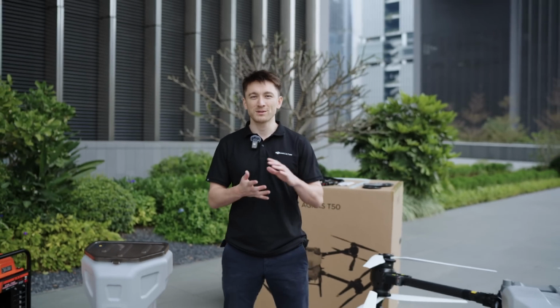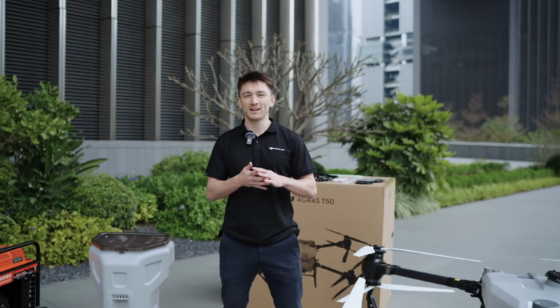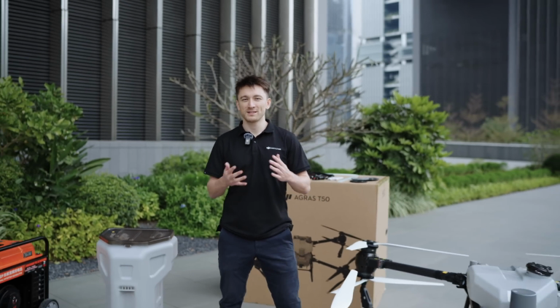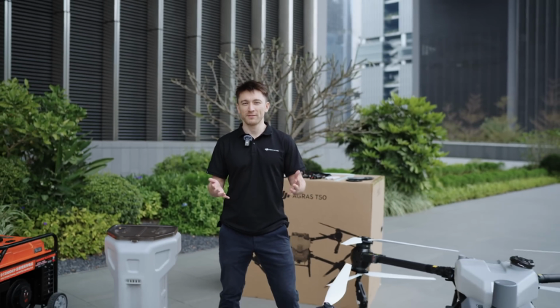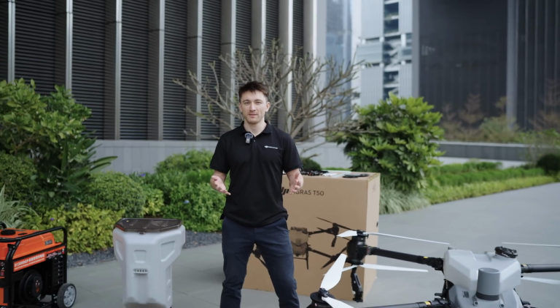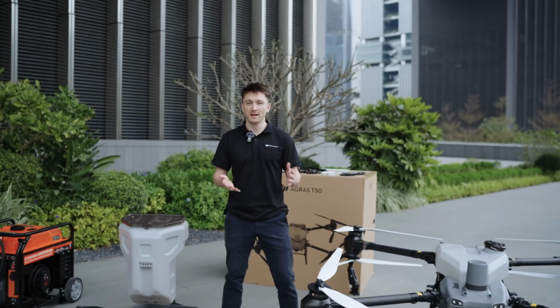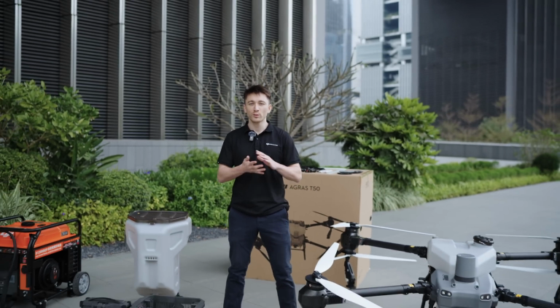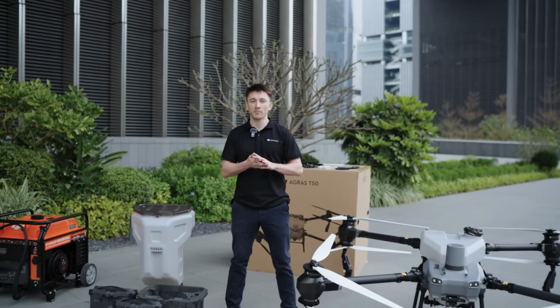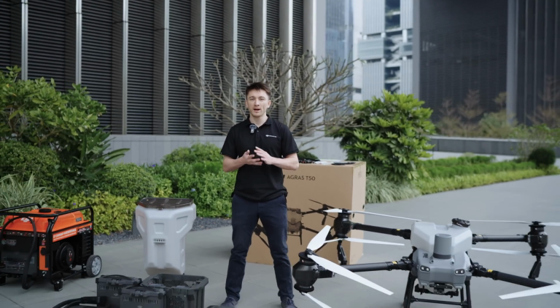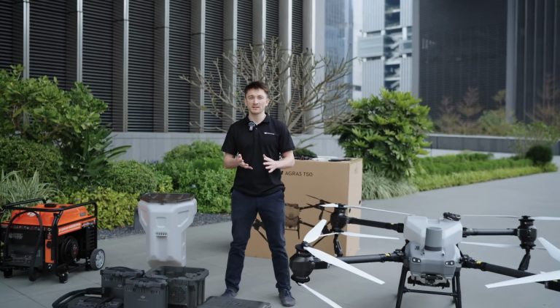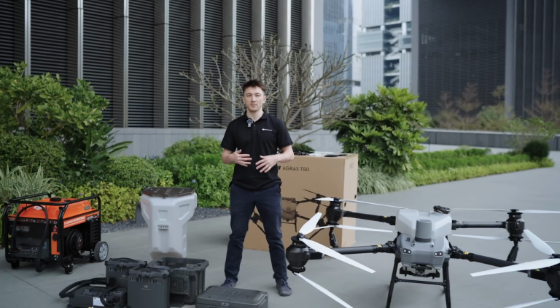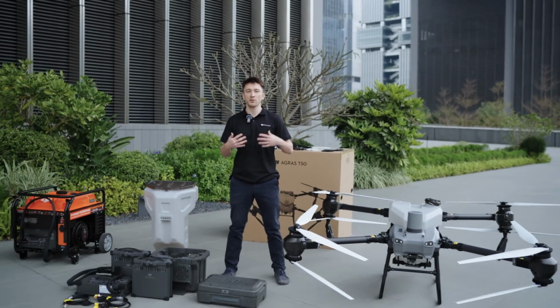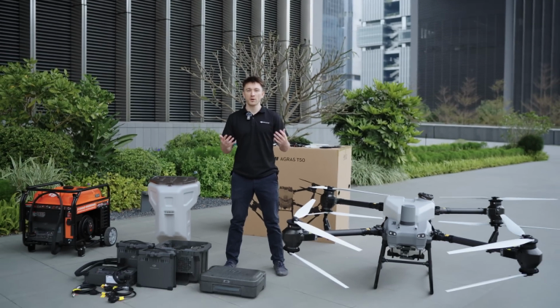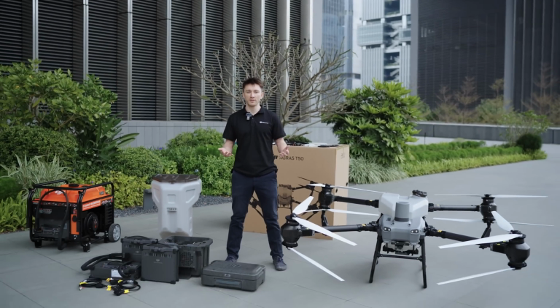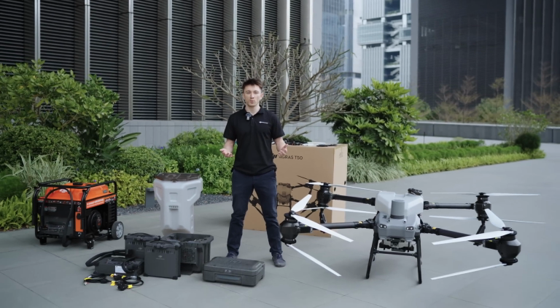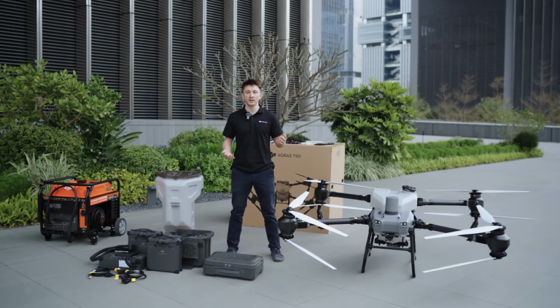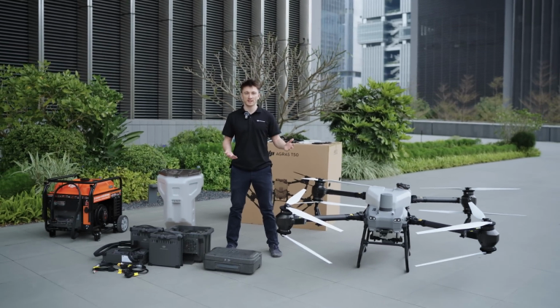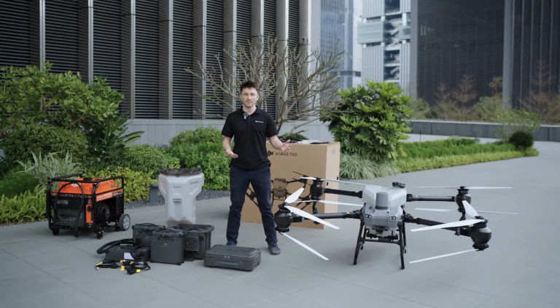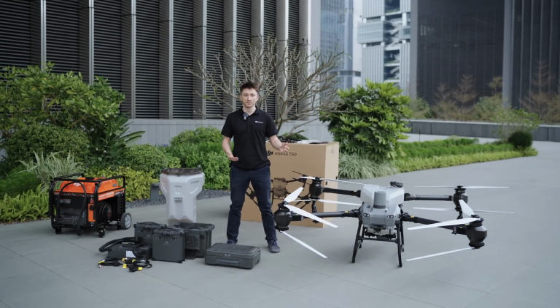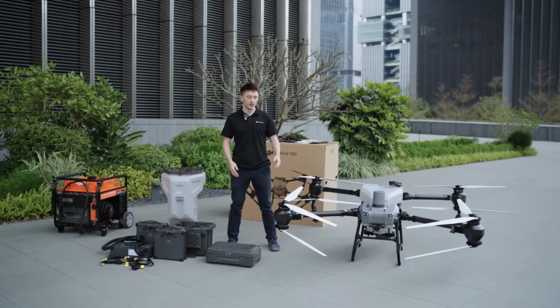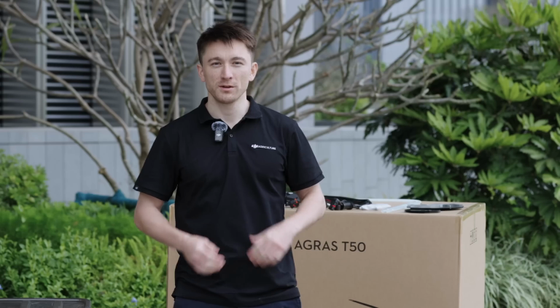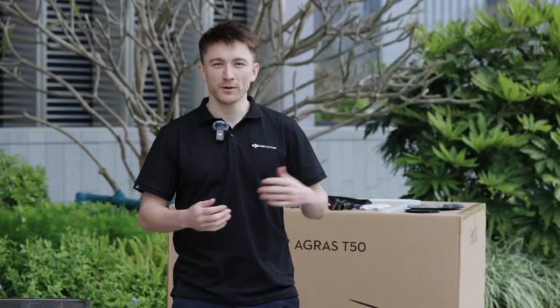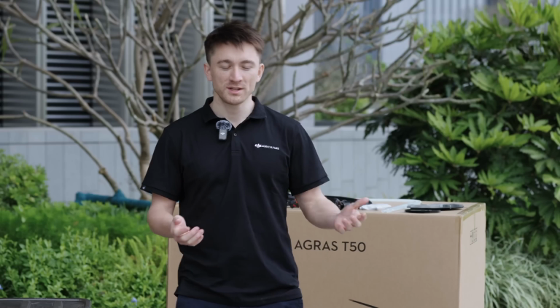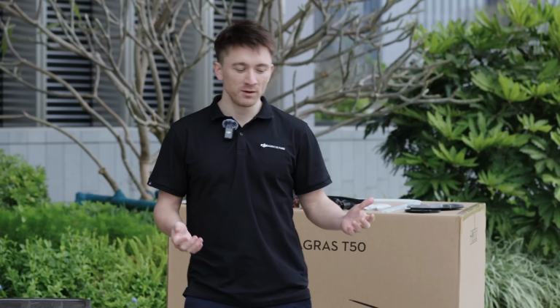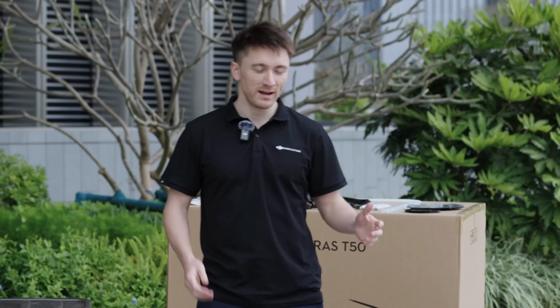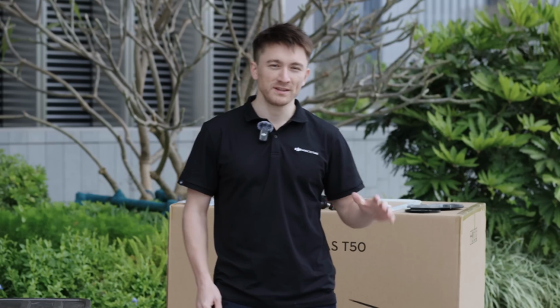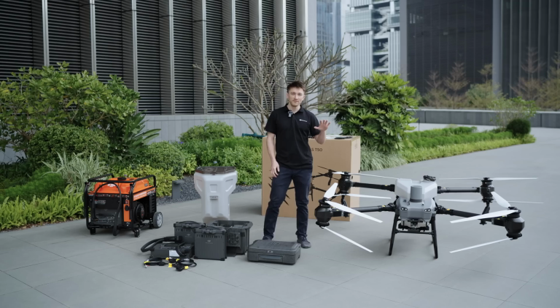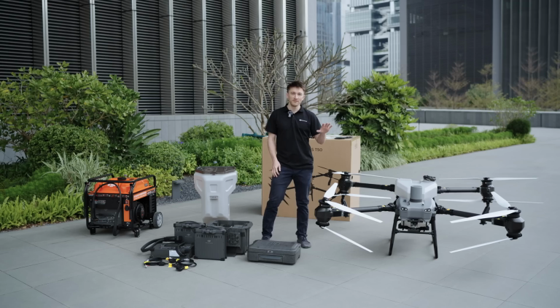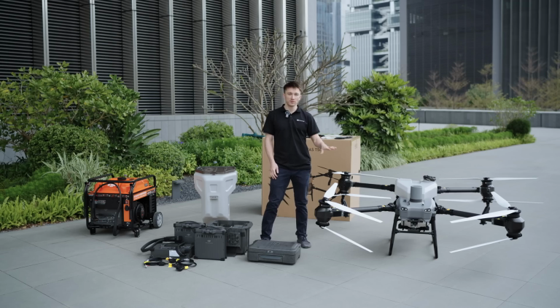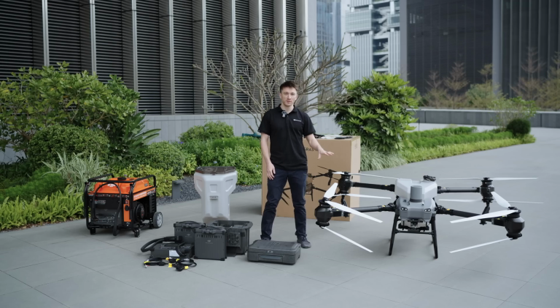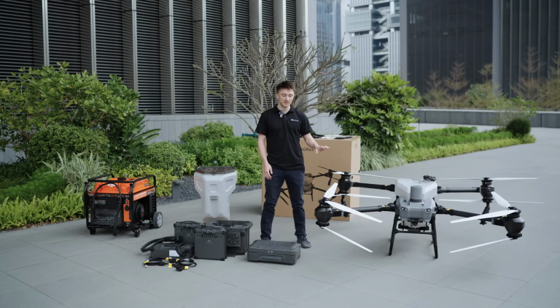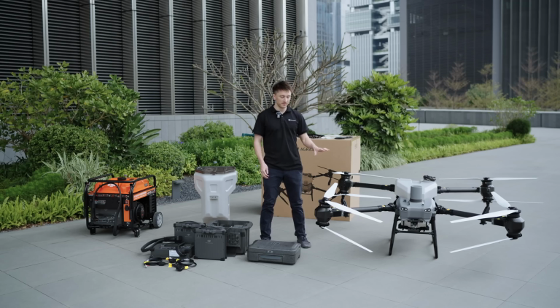That was a lot of stuff. Now that we're unboxed, let me go through everything one at a time. So the first thing, we have the T50 drone itself.